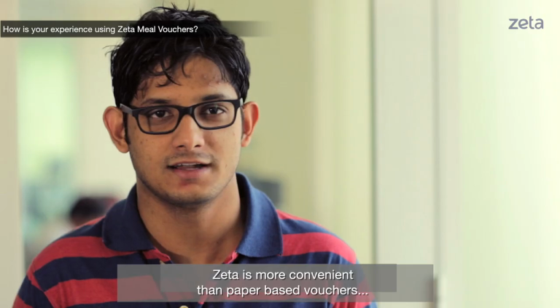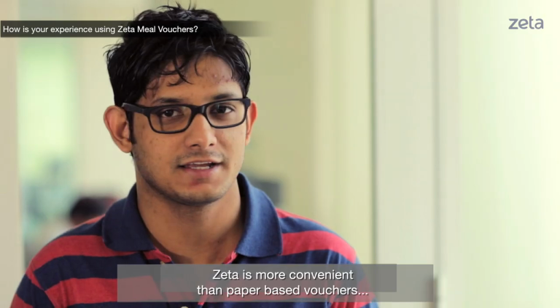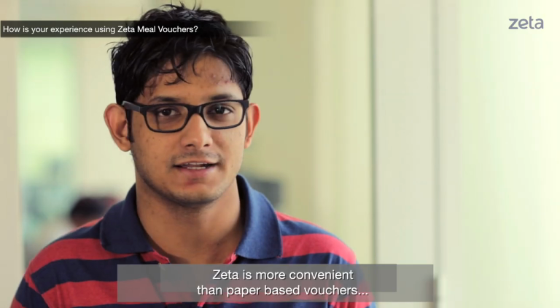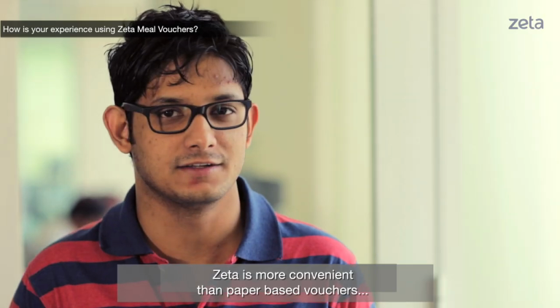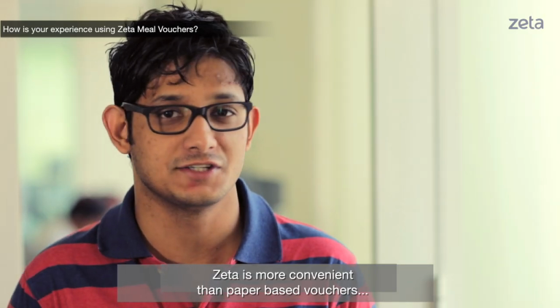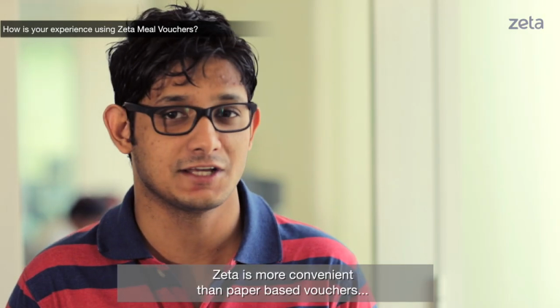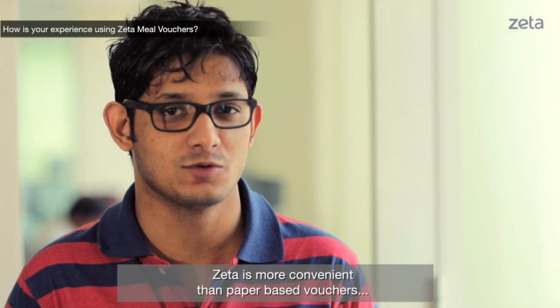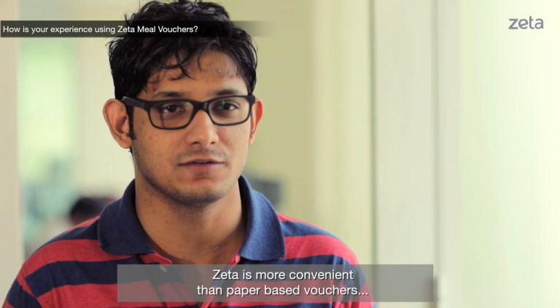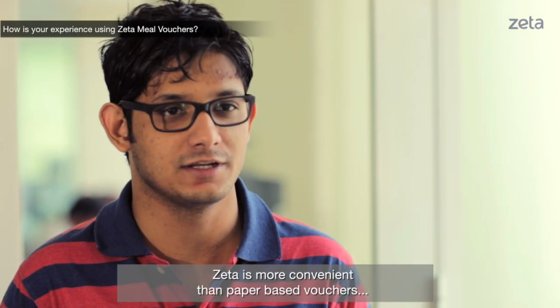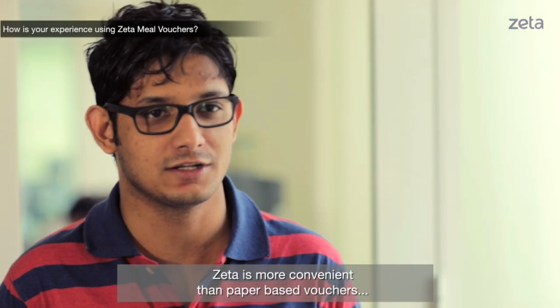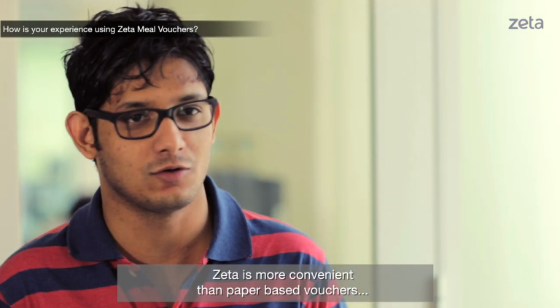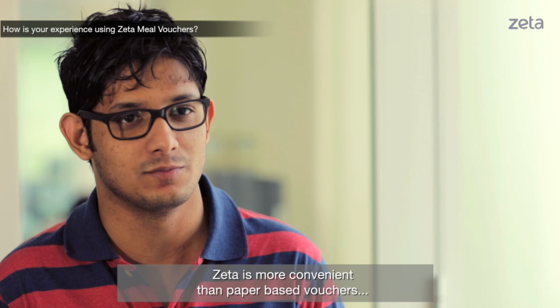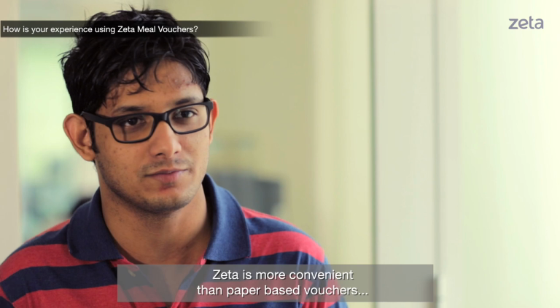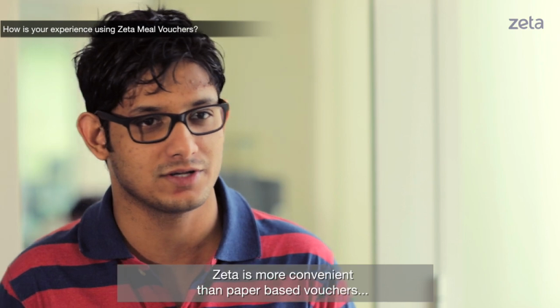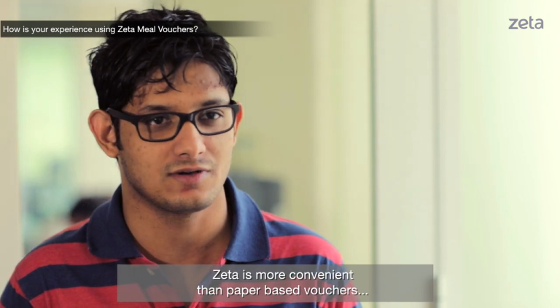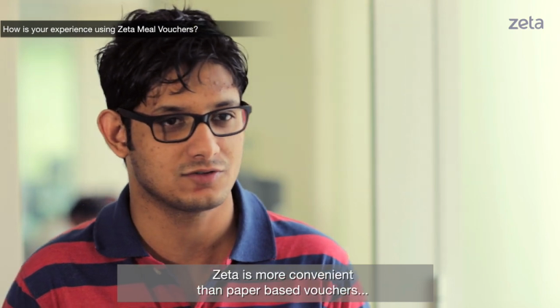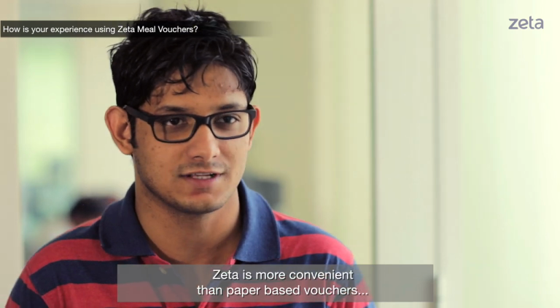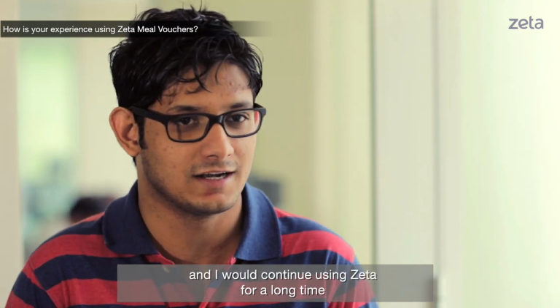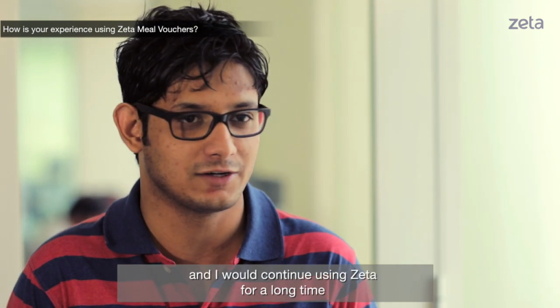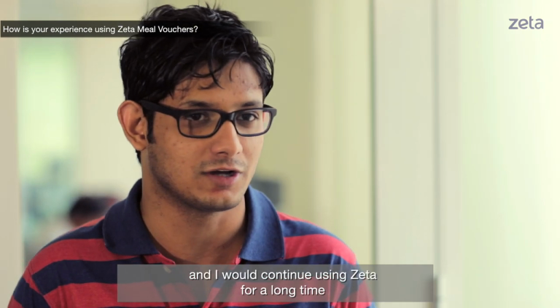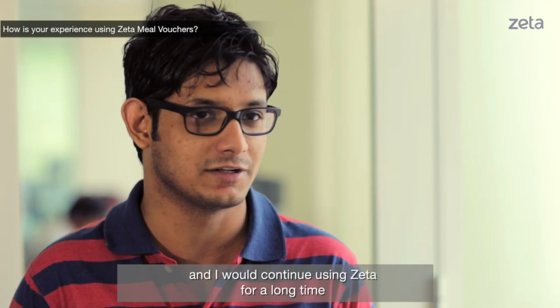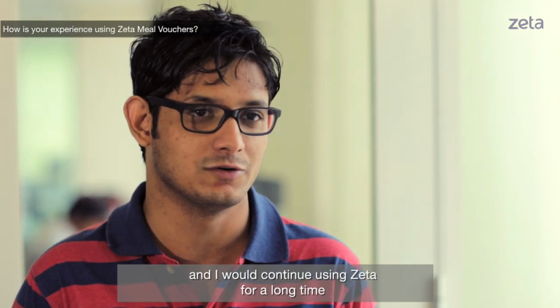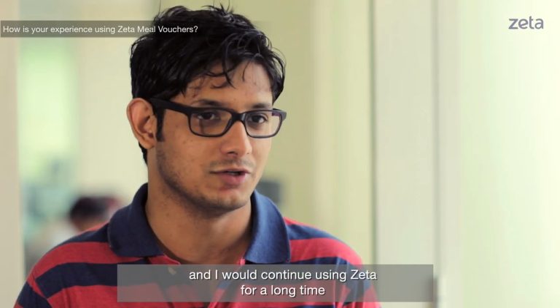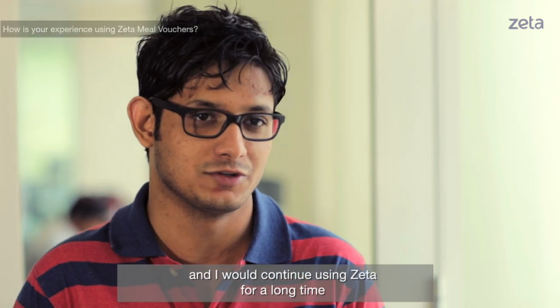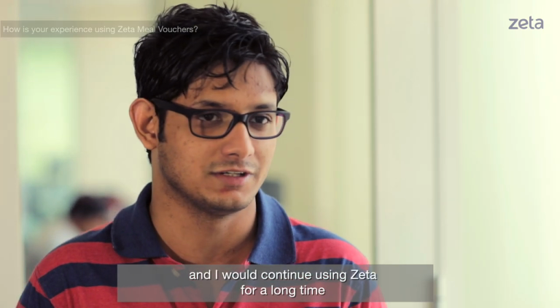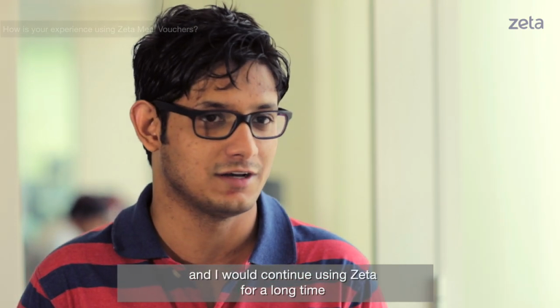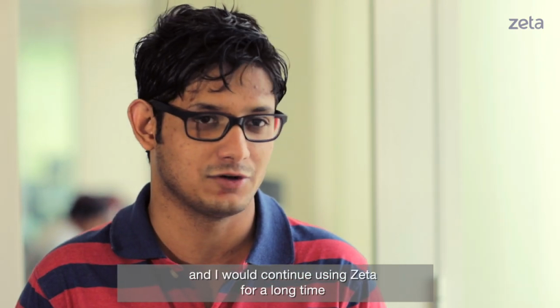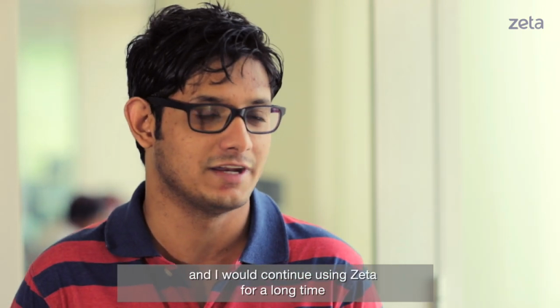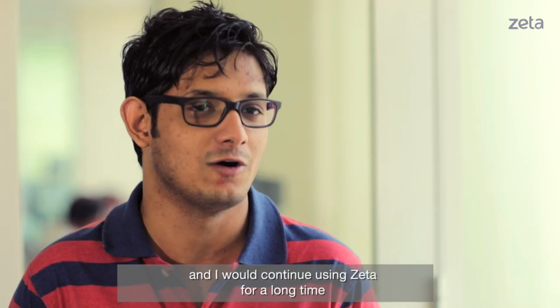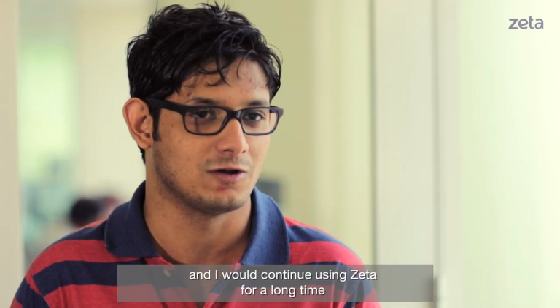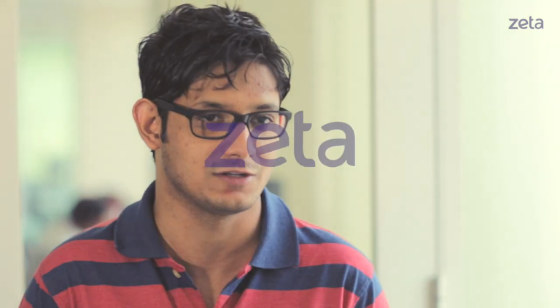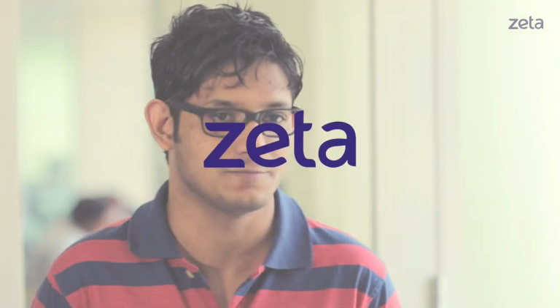I'd say that Zeta is more convenient than normal paper-based vouchers and I'd like to continue using Zeta for a very long time.